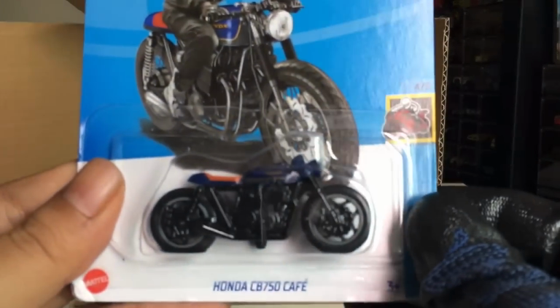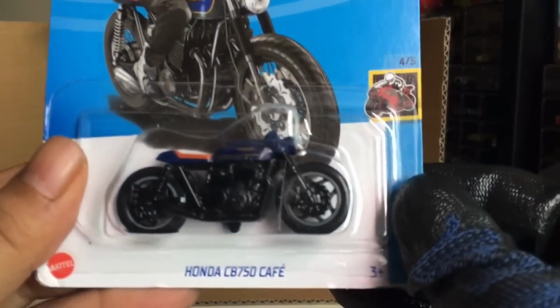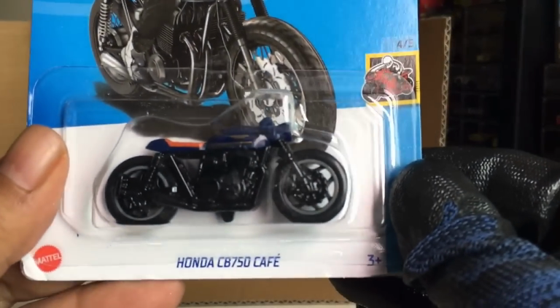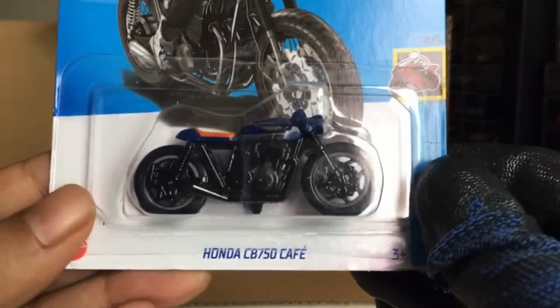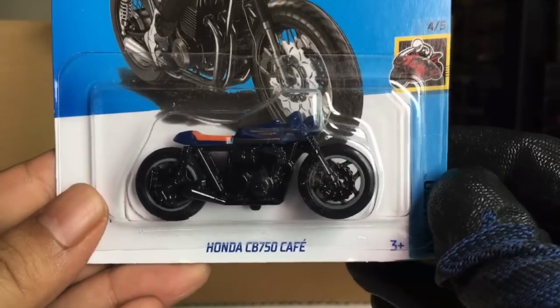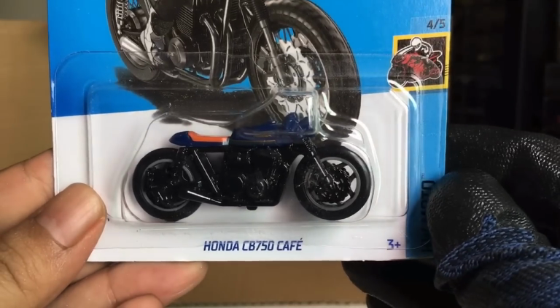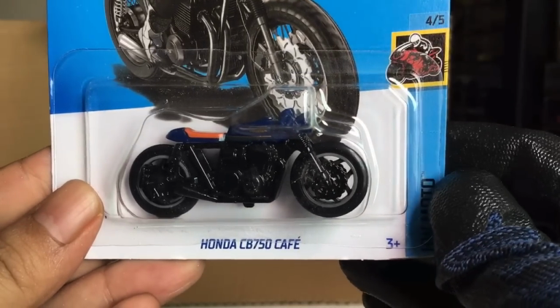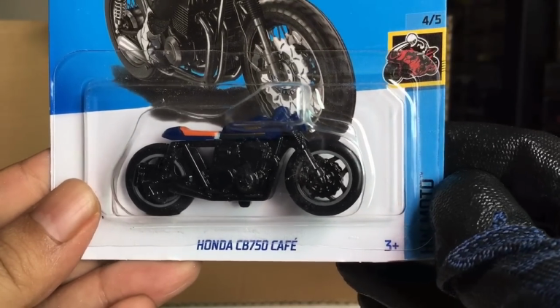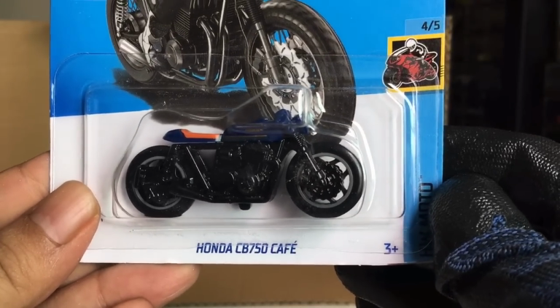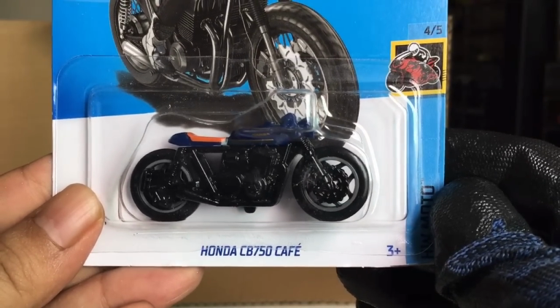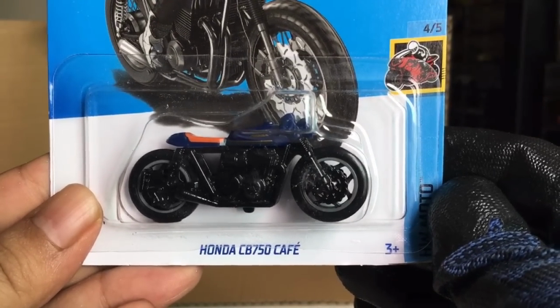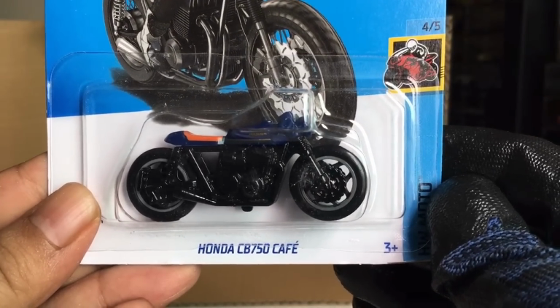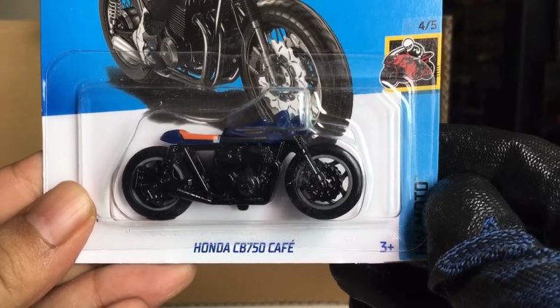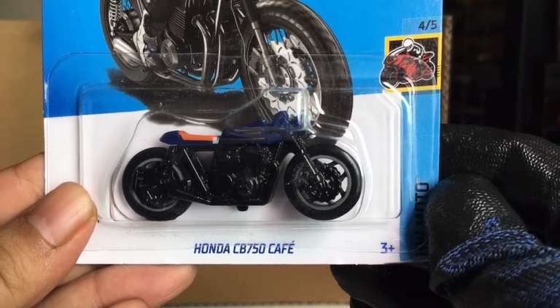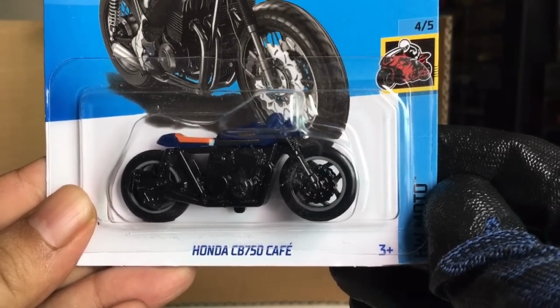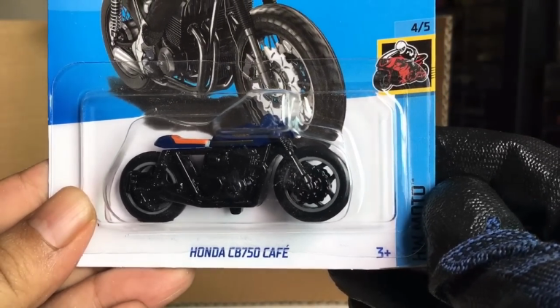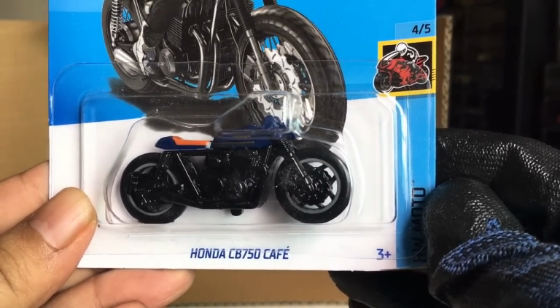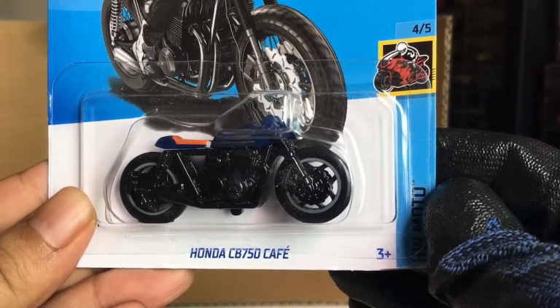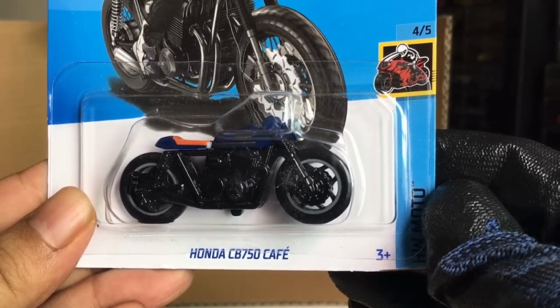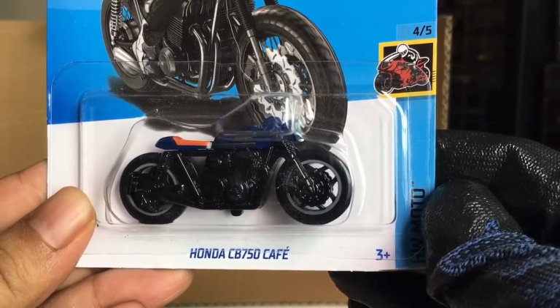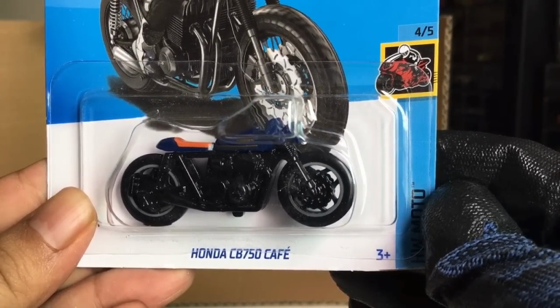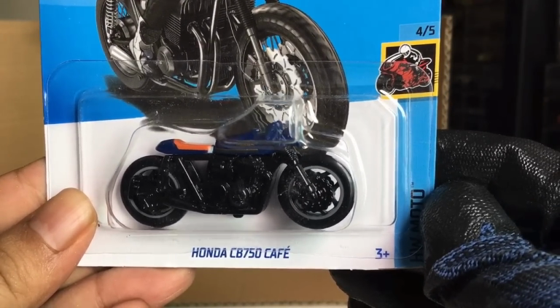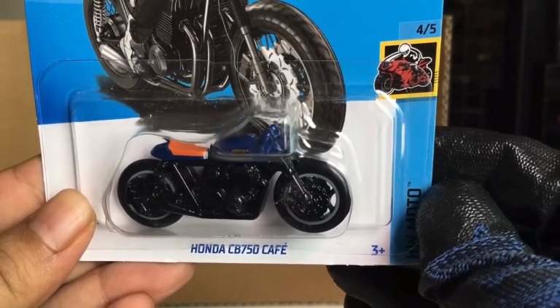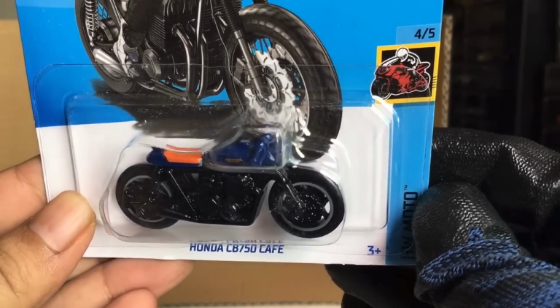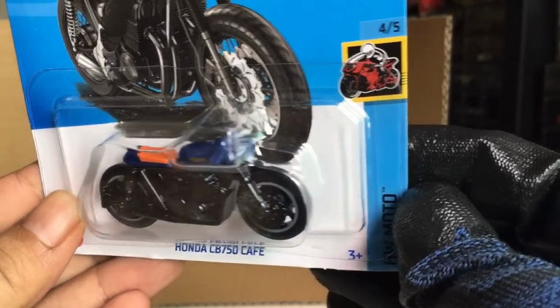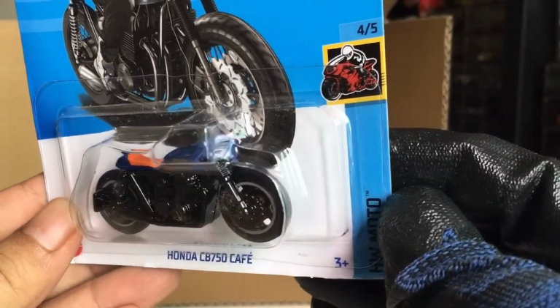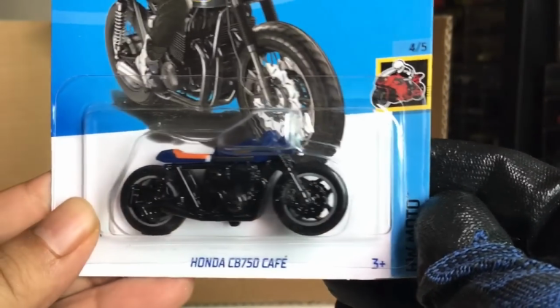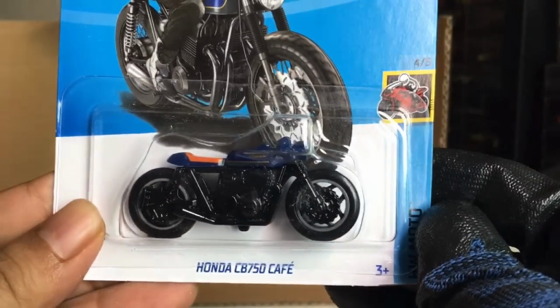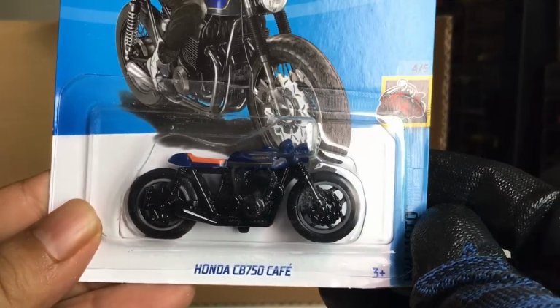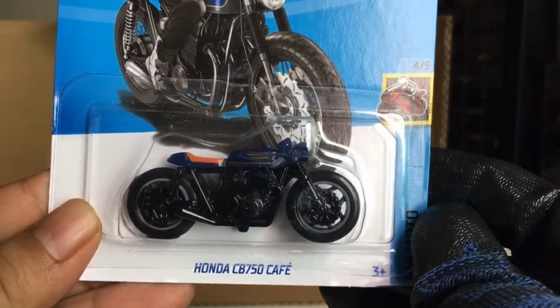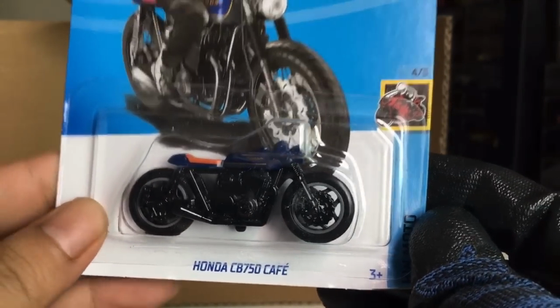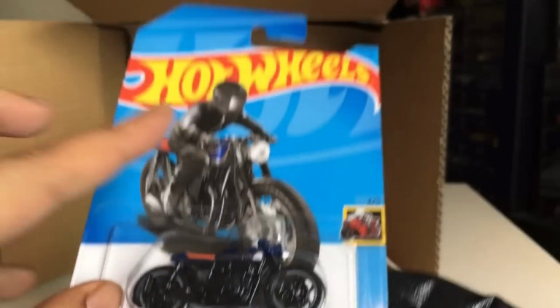From the previous case, also — Honda CB 750 Cafe. Nice.